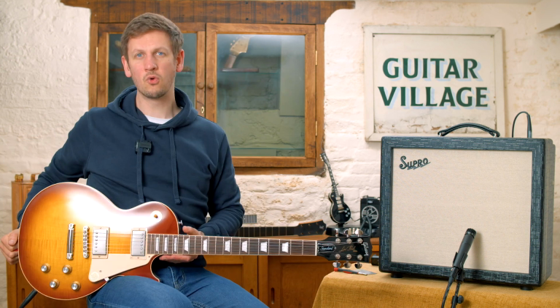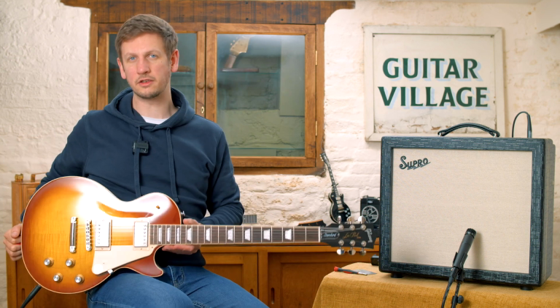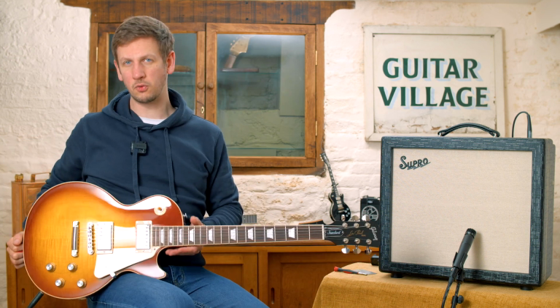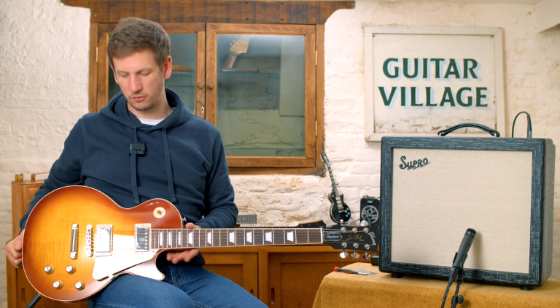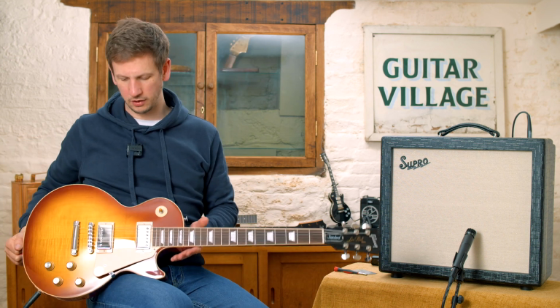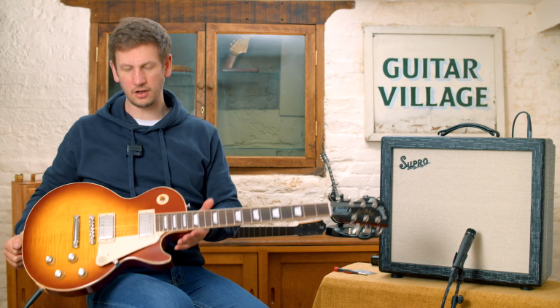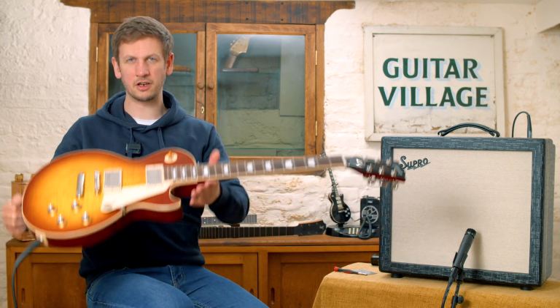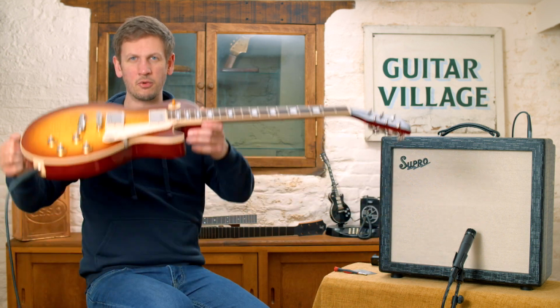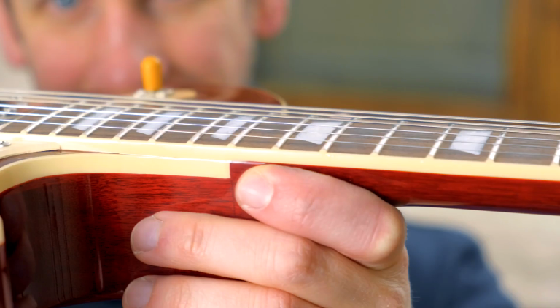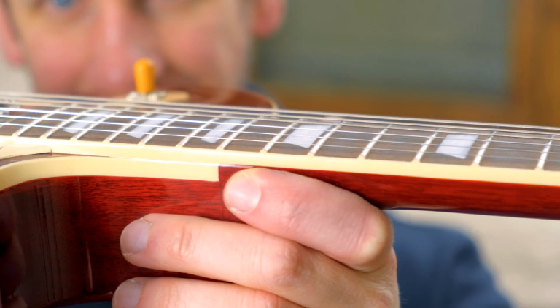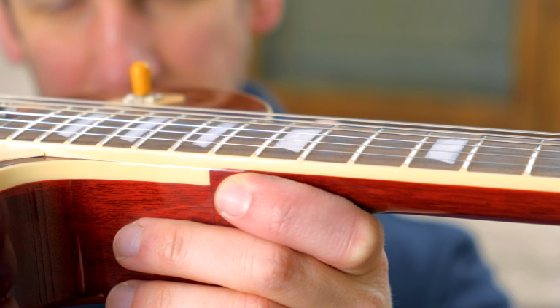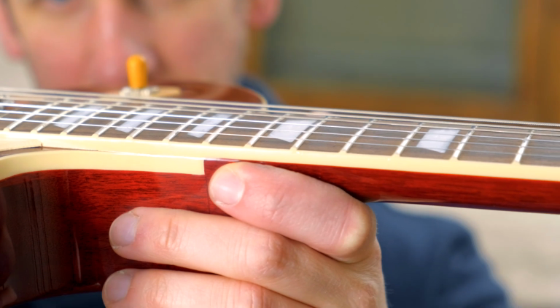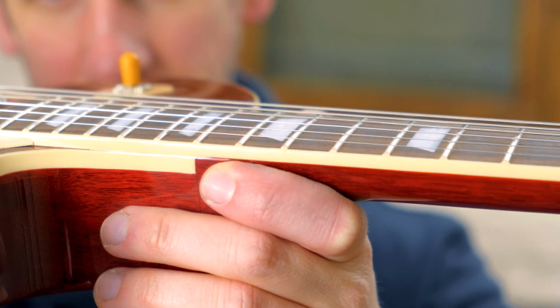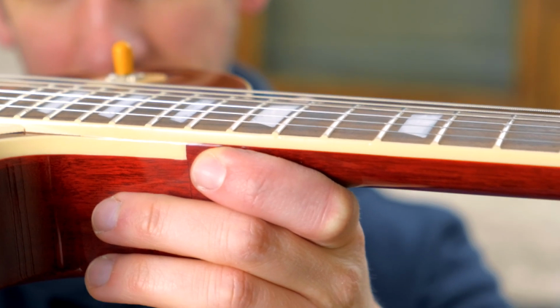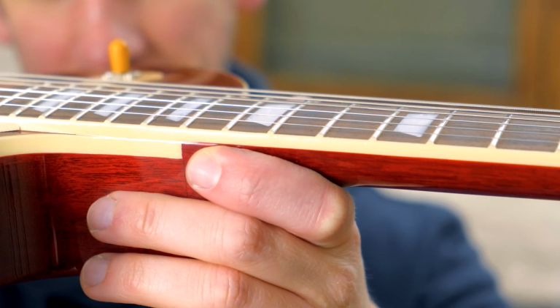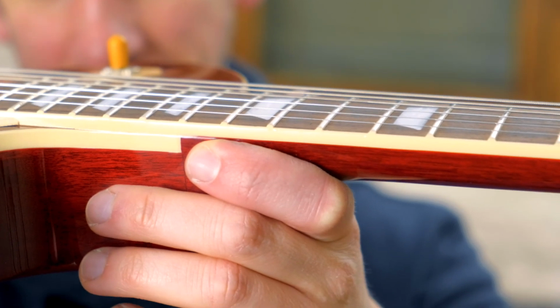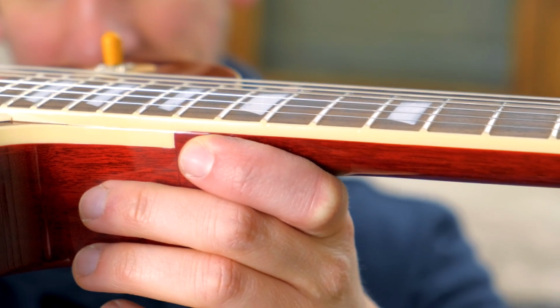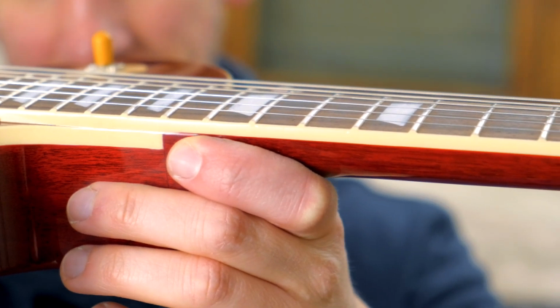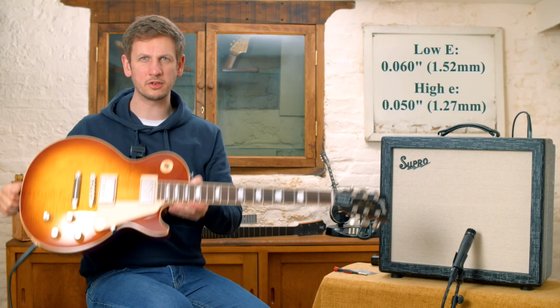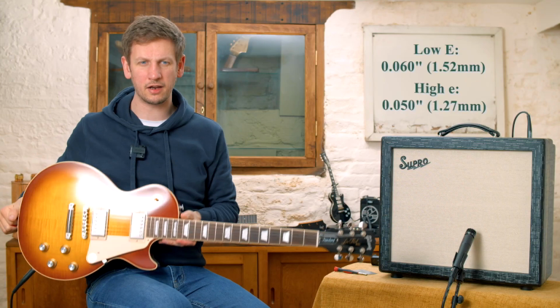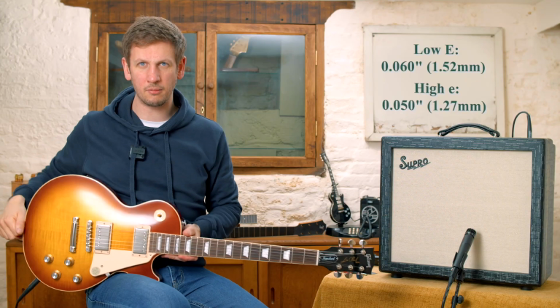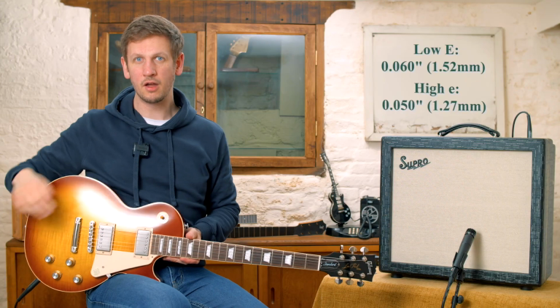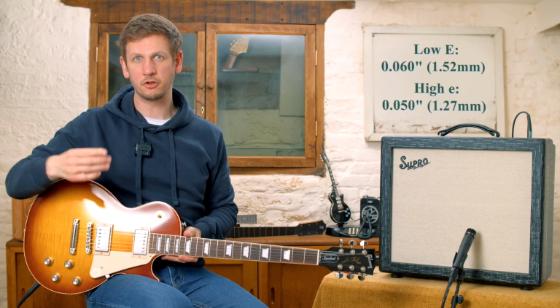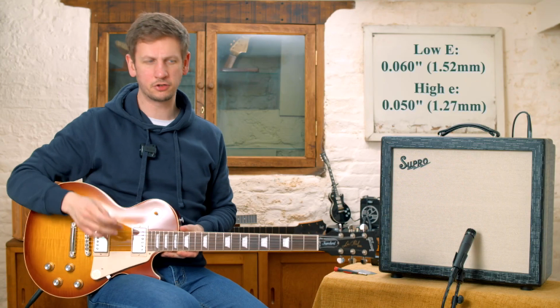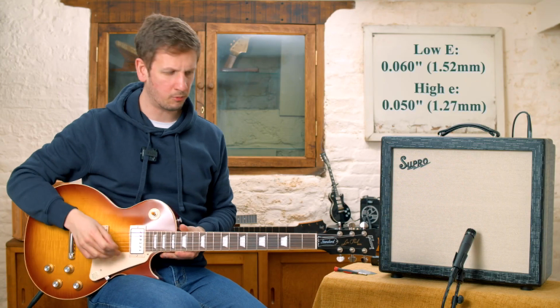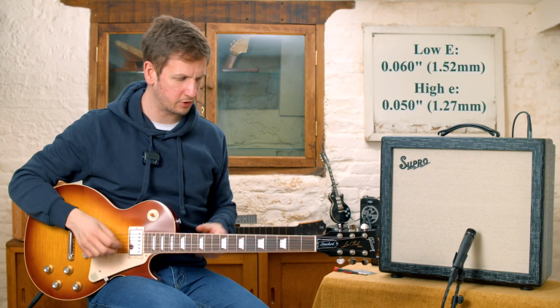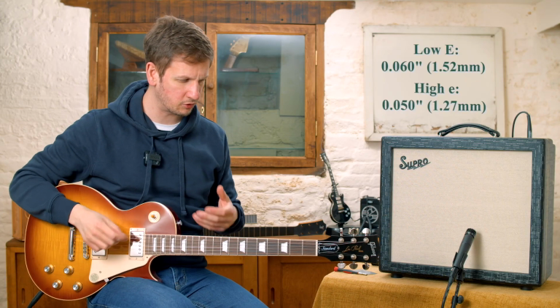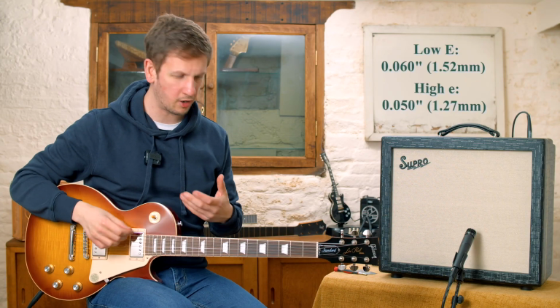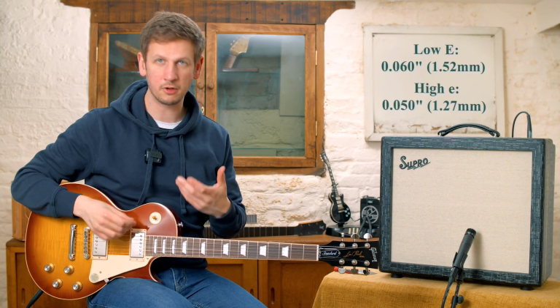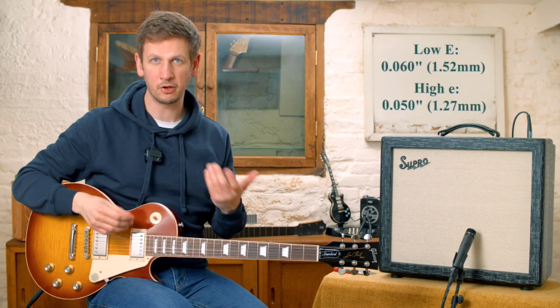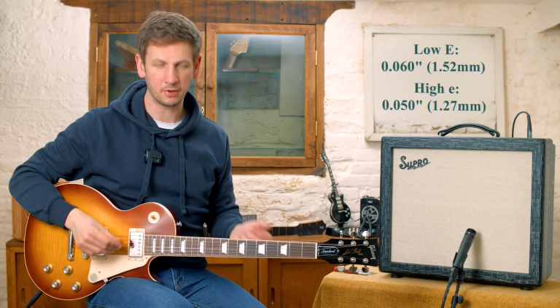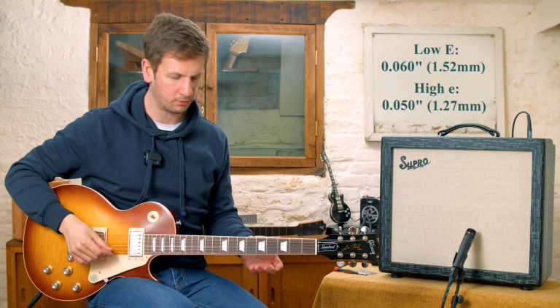So we've got the guitar set up with a regular action height. This is kind of where we would set it up for the shop, which seems to work for most people.